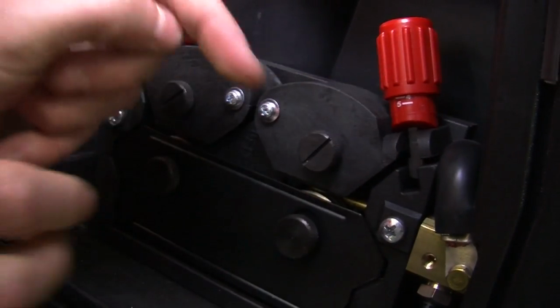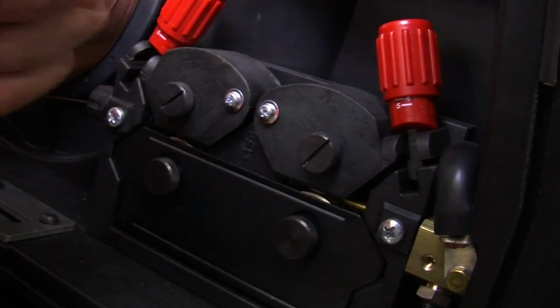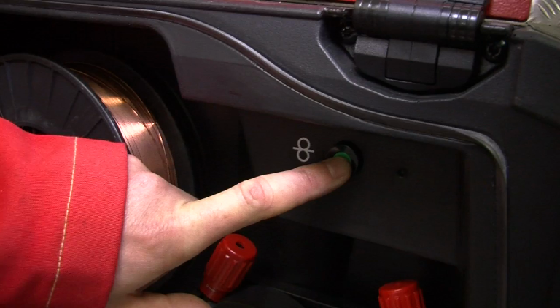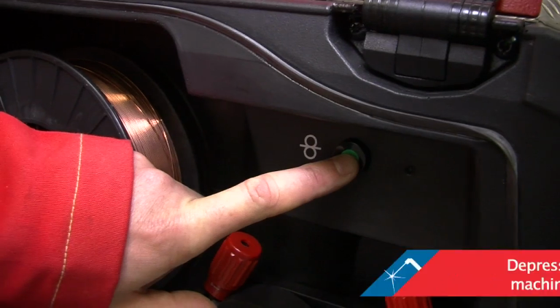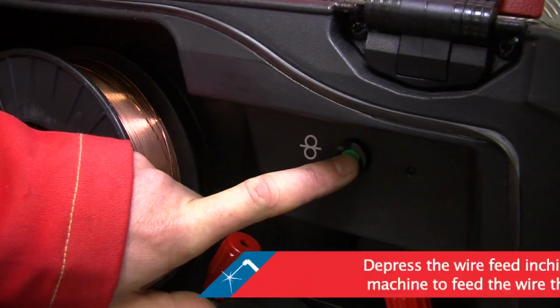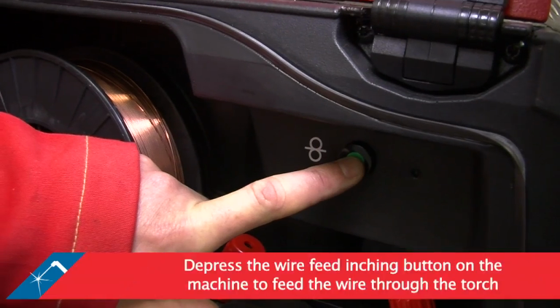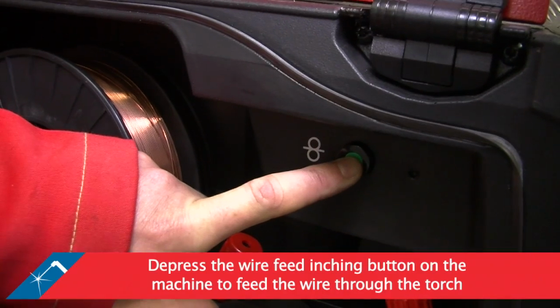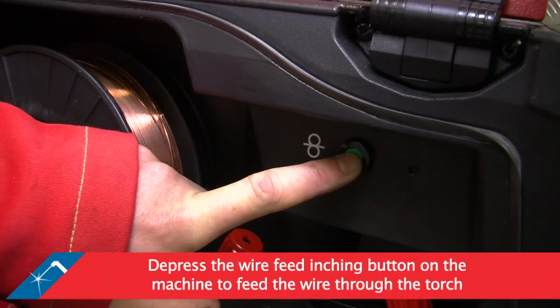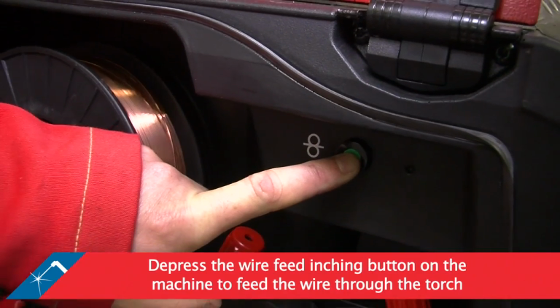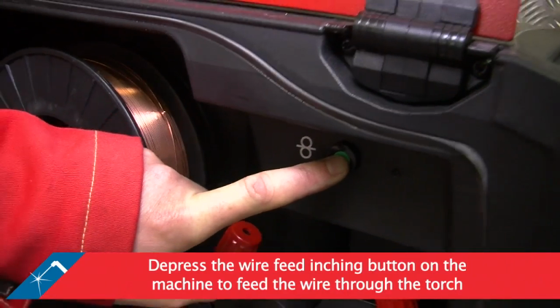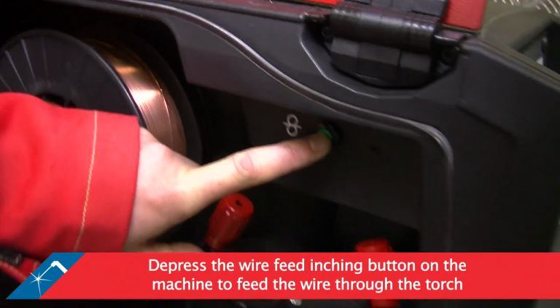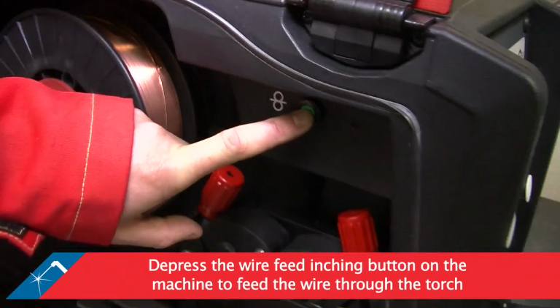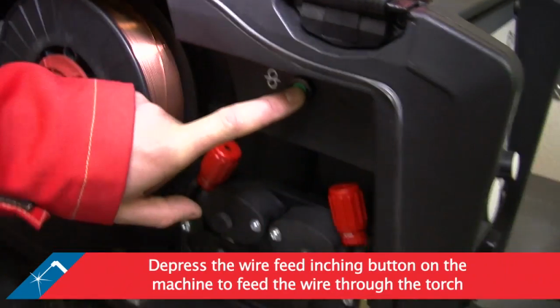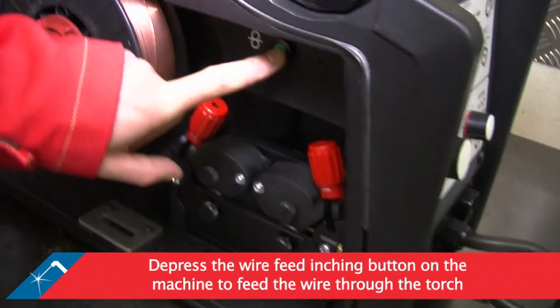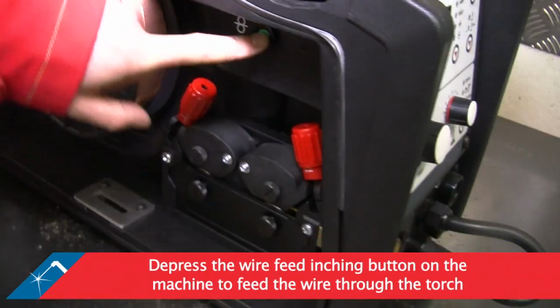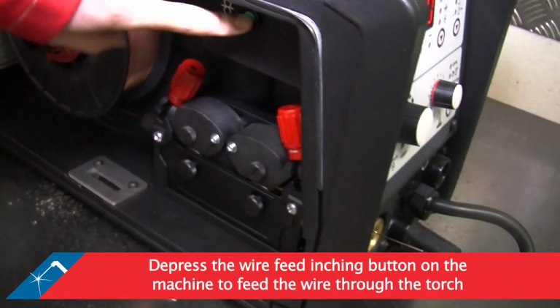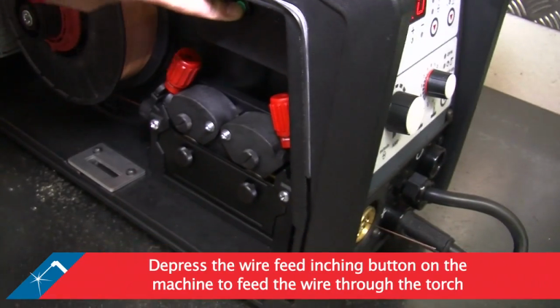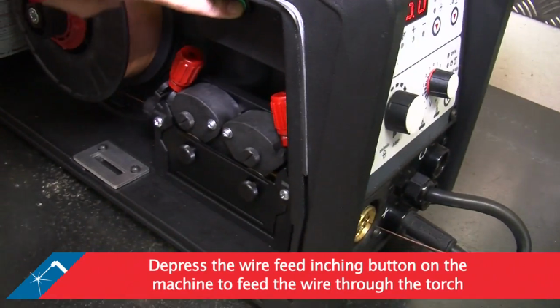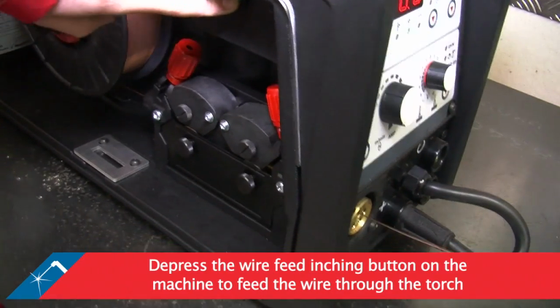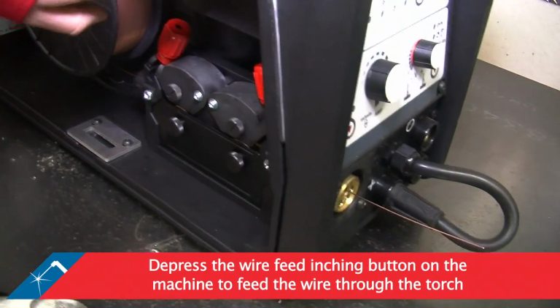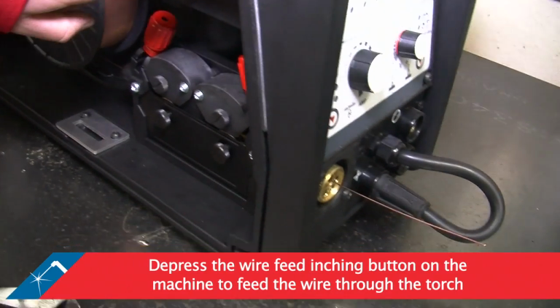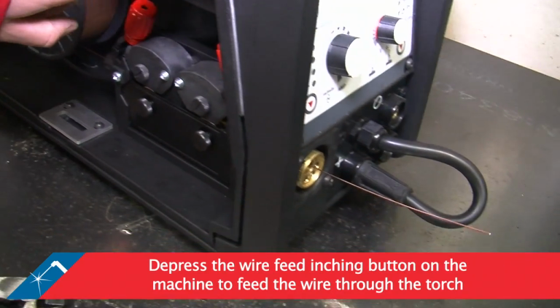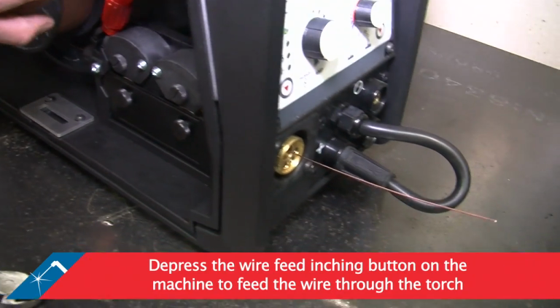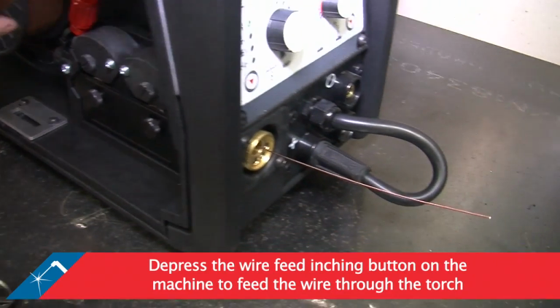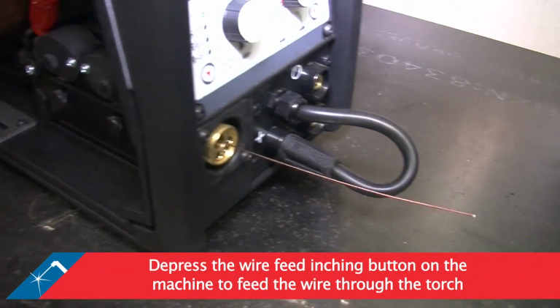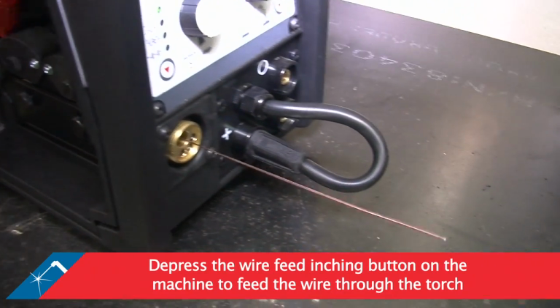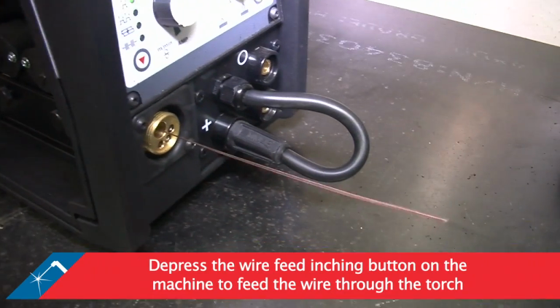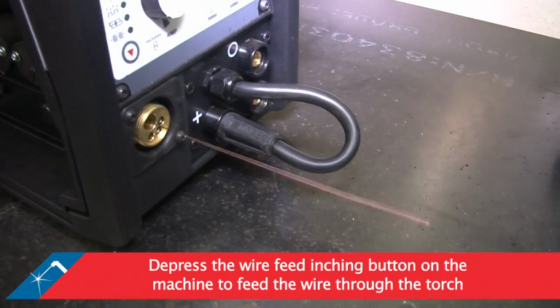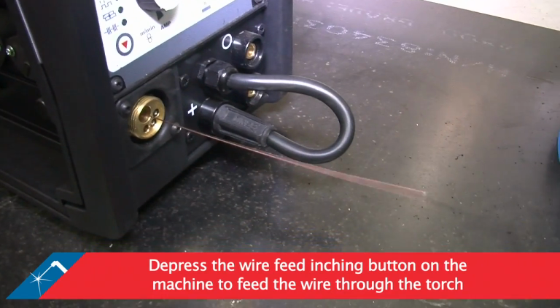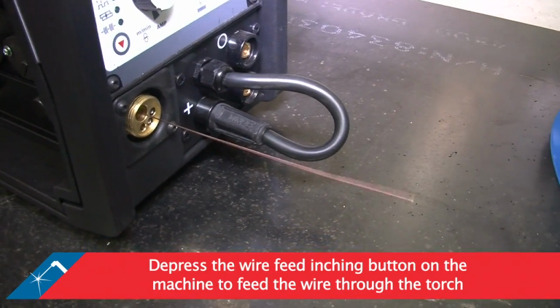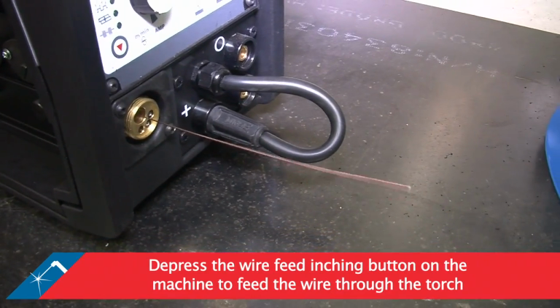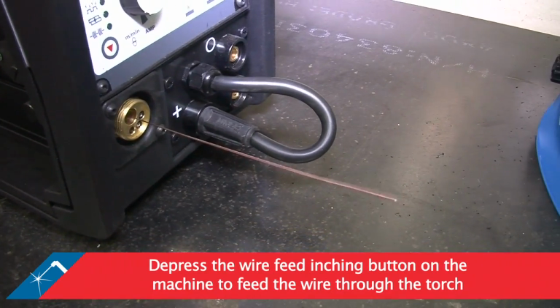Depress the wire feed inching button on the front panel of the machine. This will start feeding the wire through the torch.